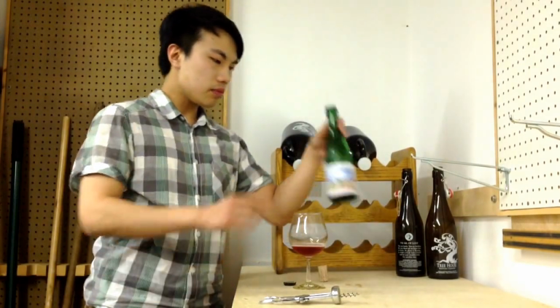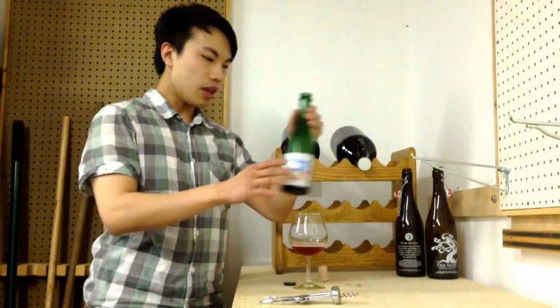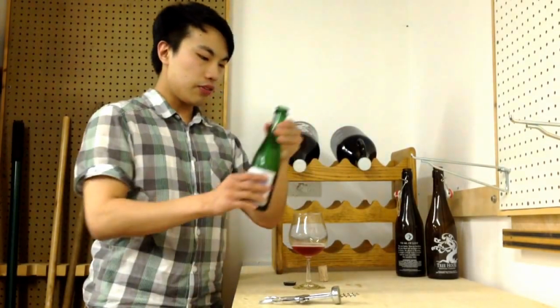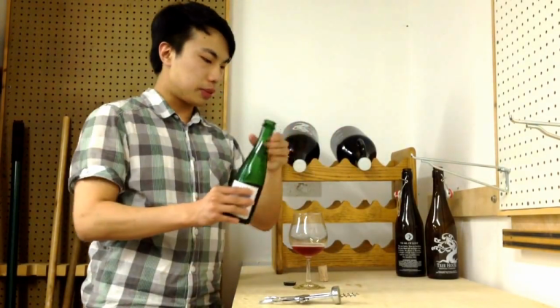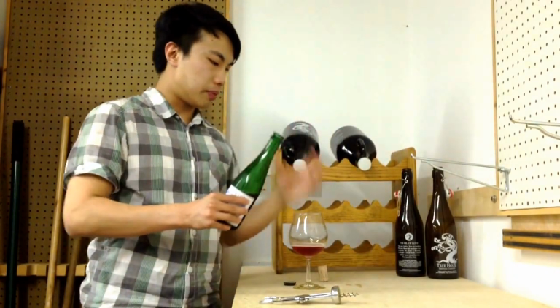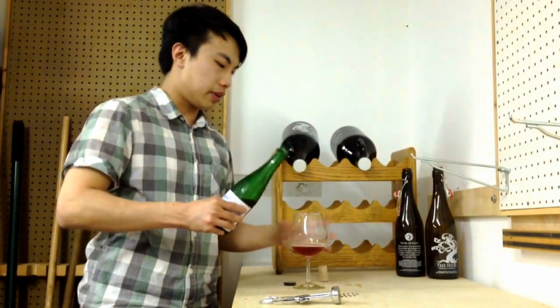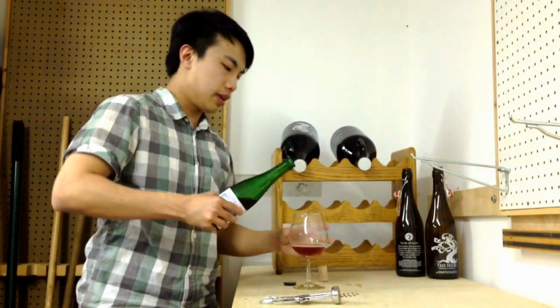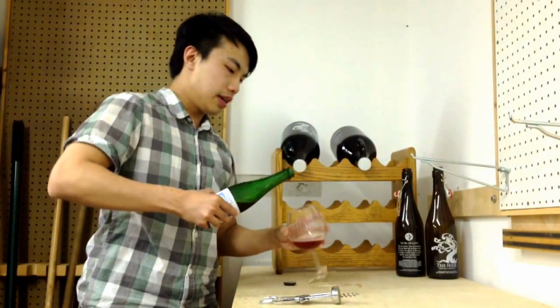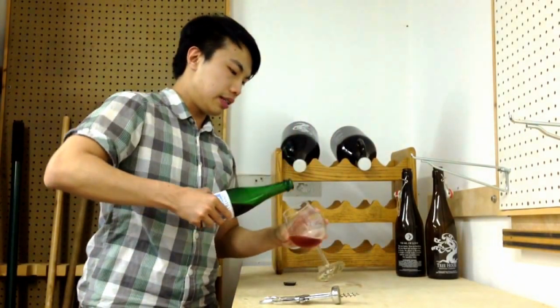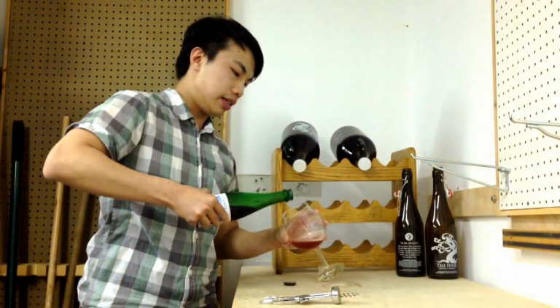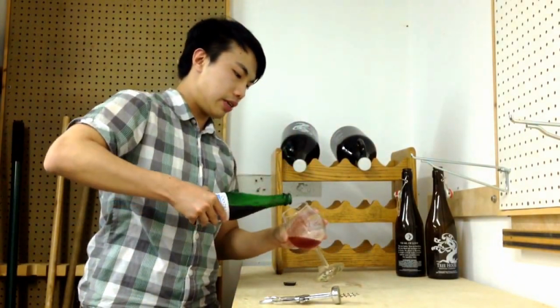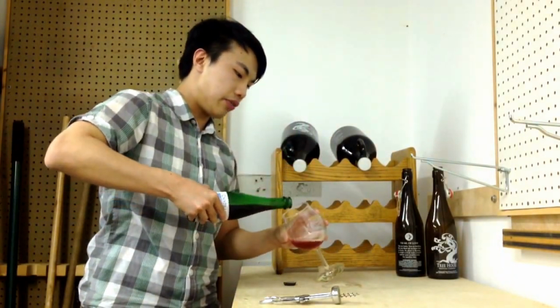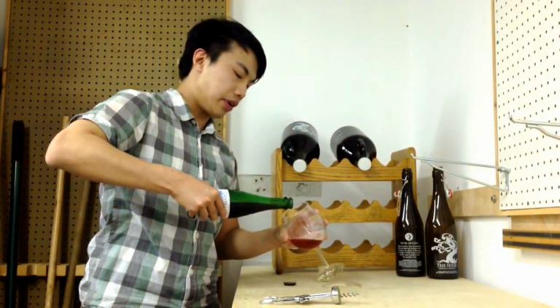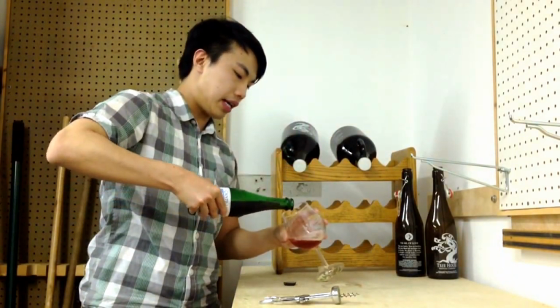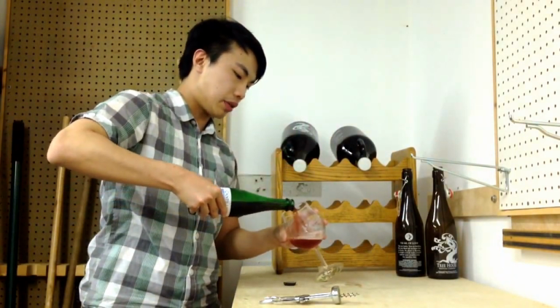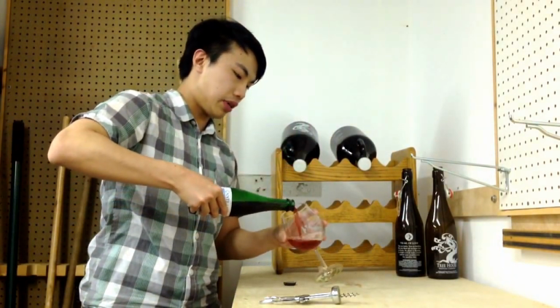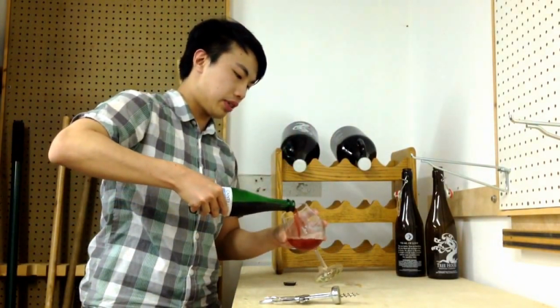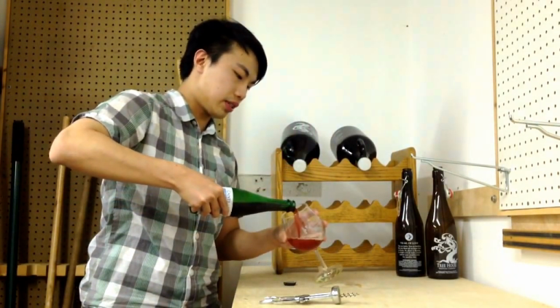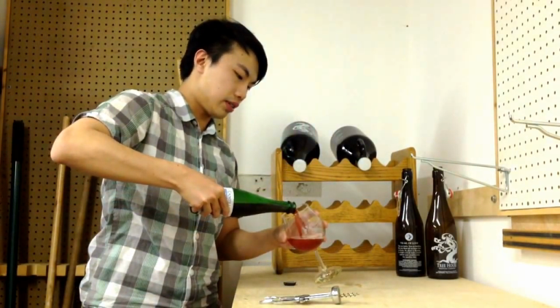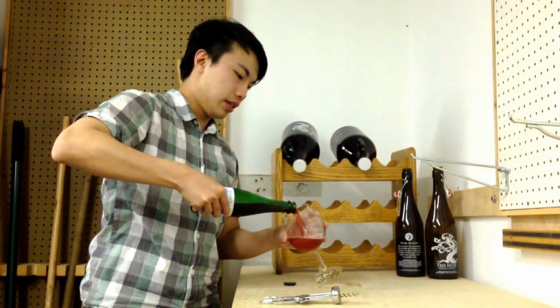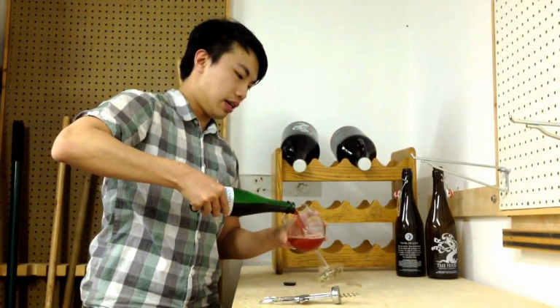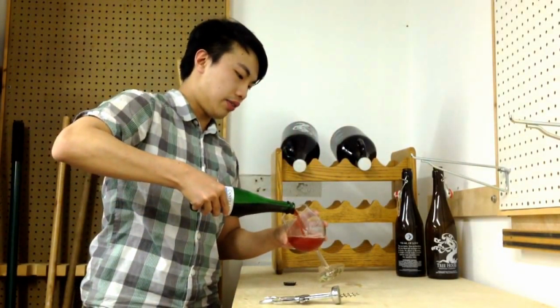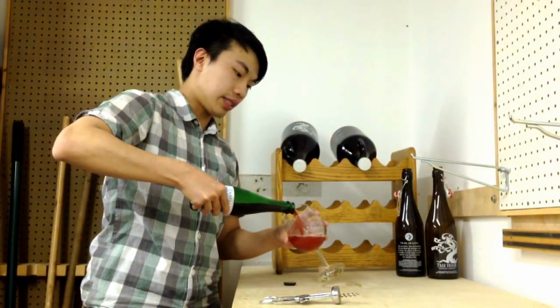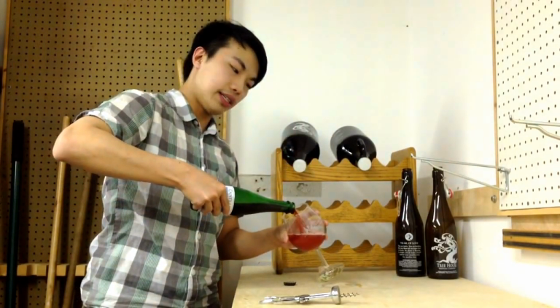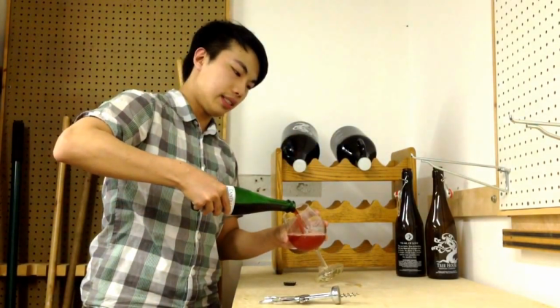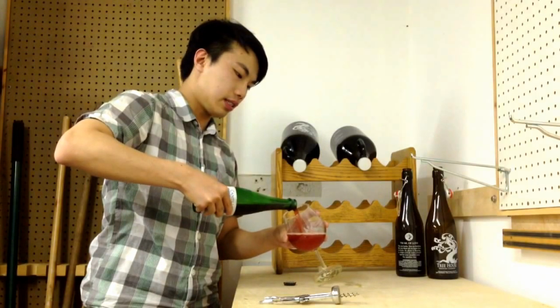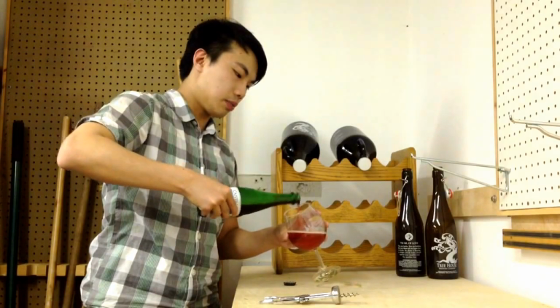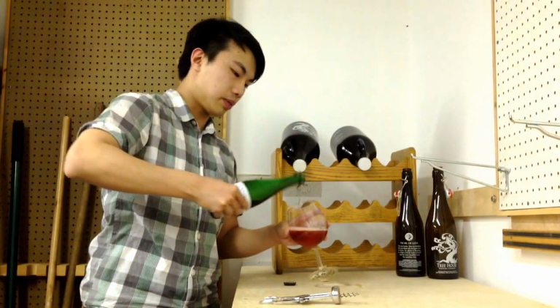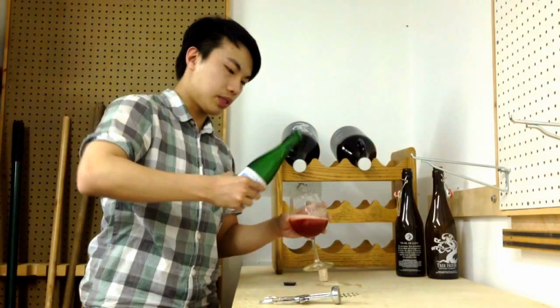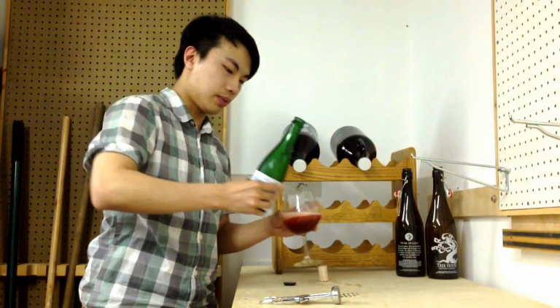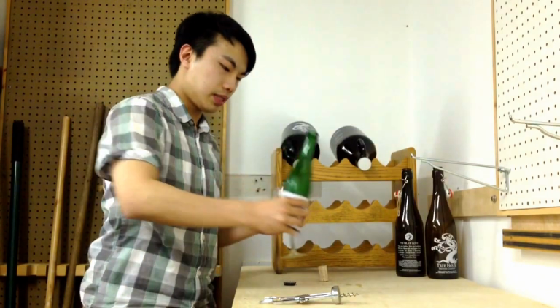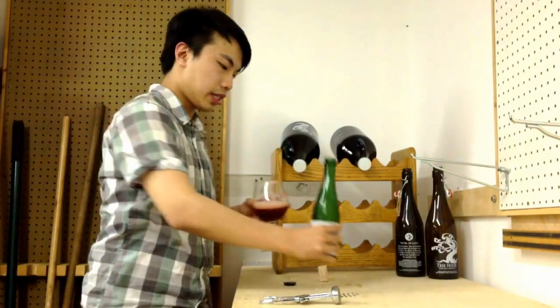This is a 5% beer and it is a very hot summer evening, so very excited to try this beer. Let's dig in.